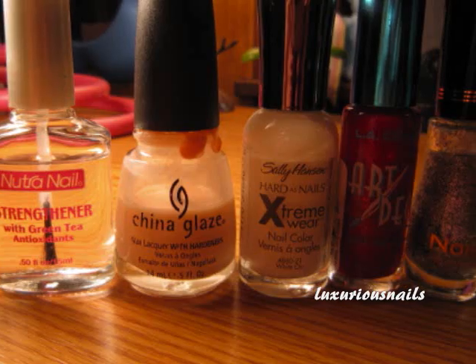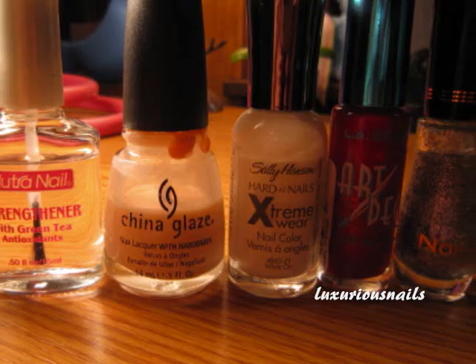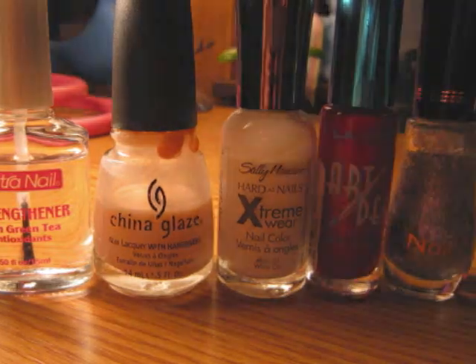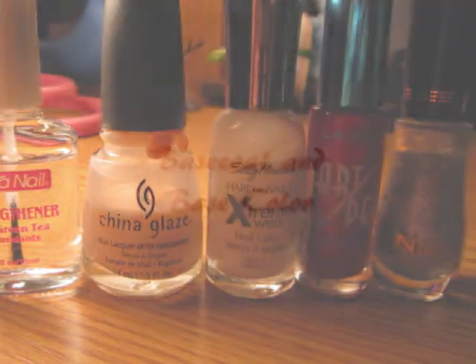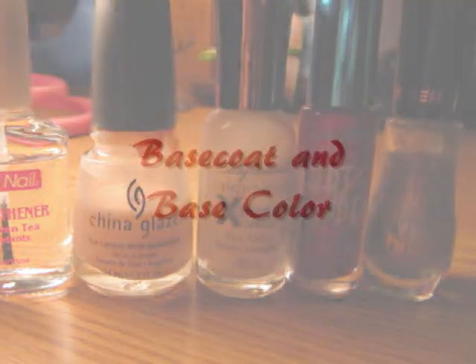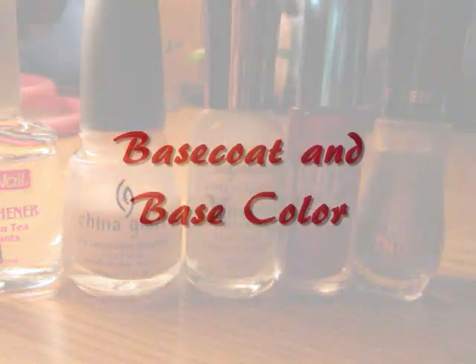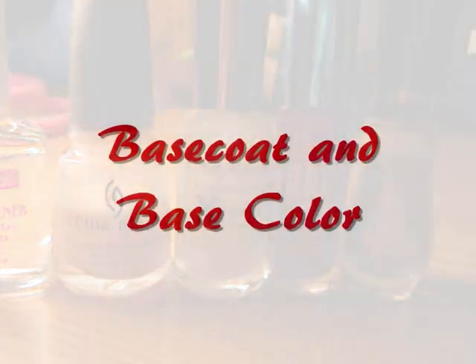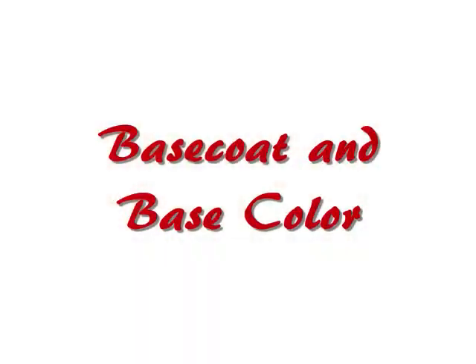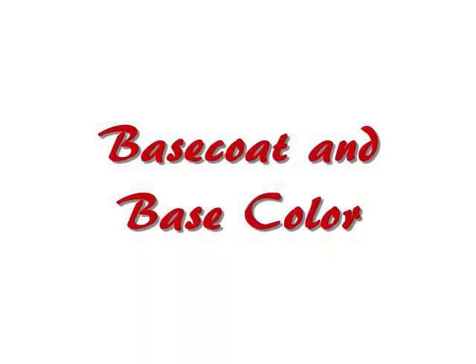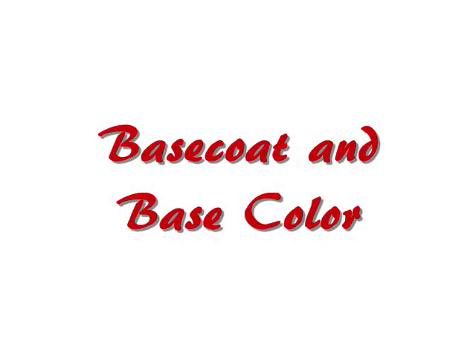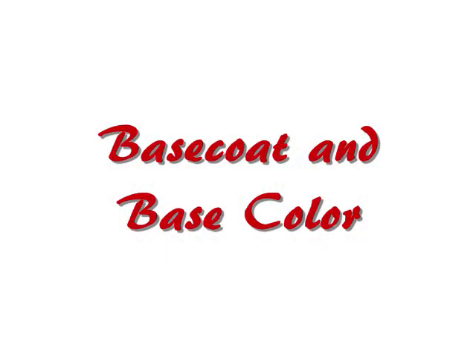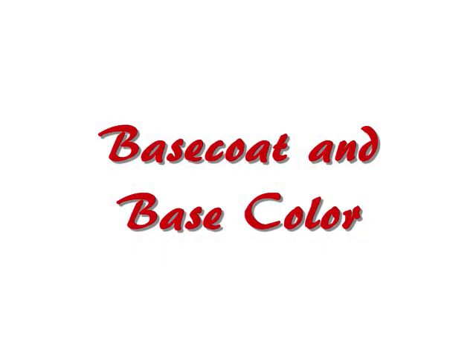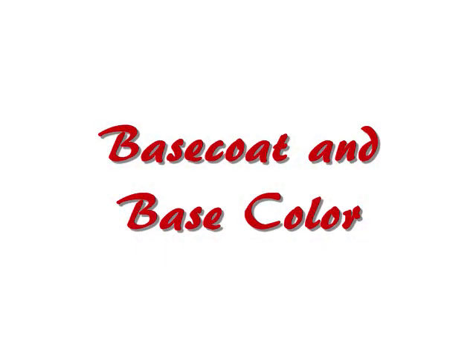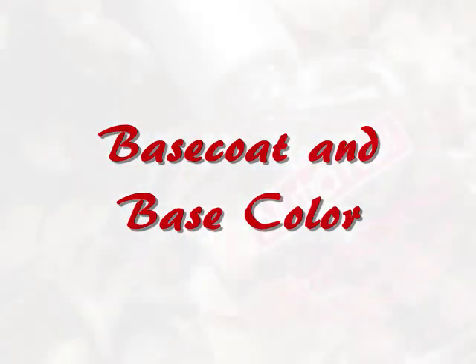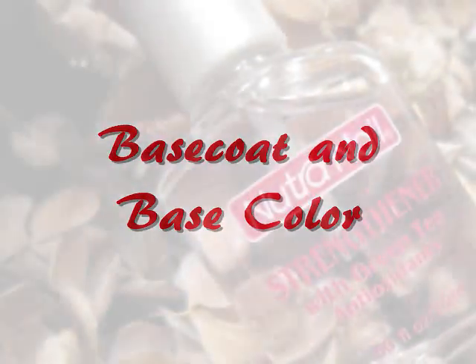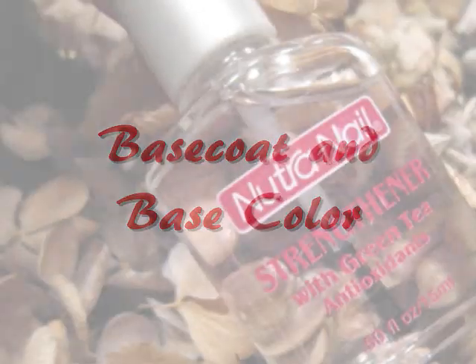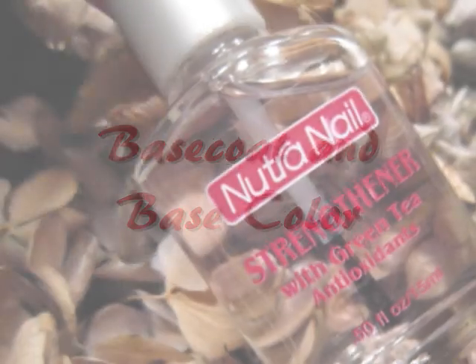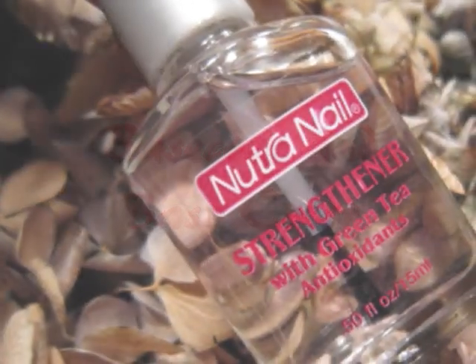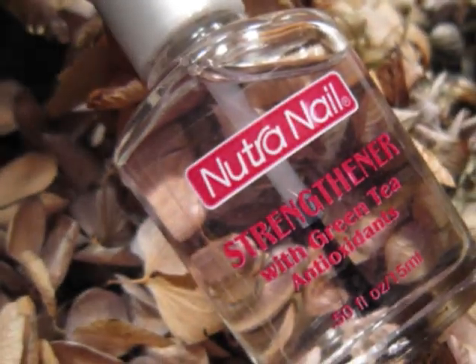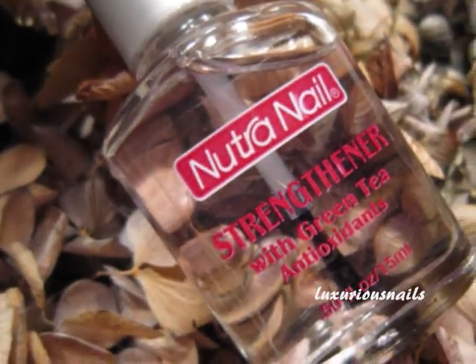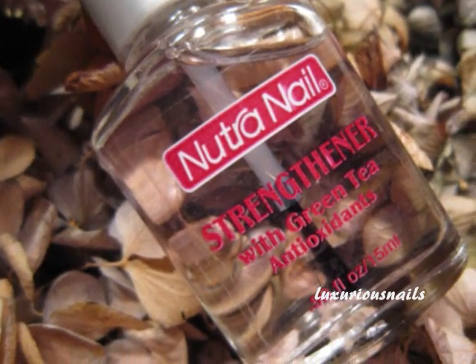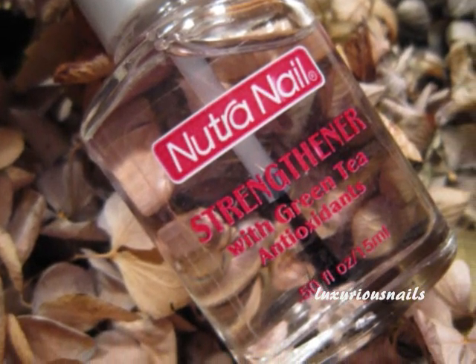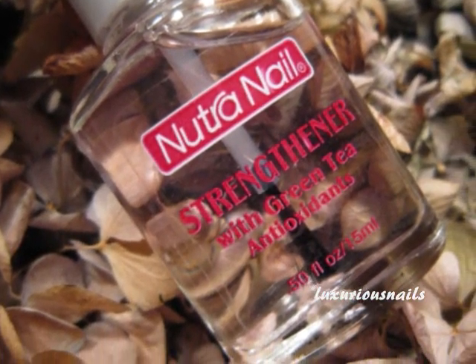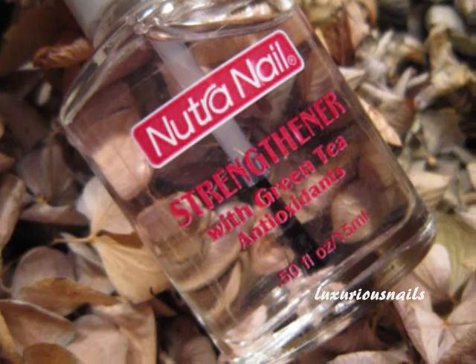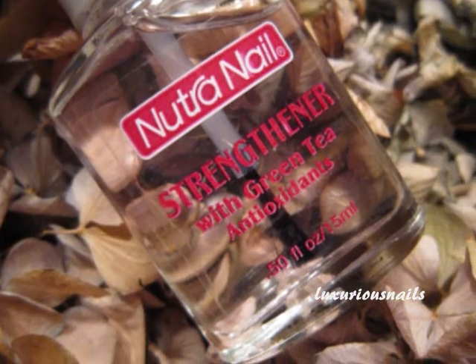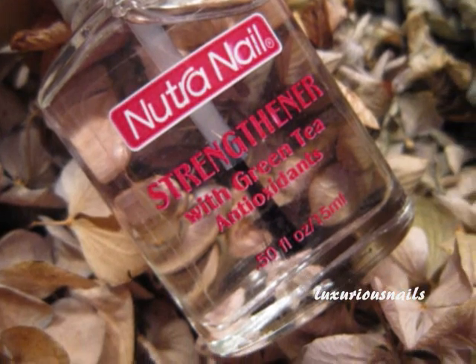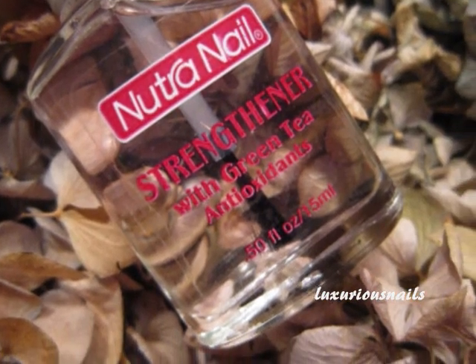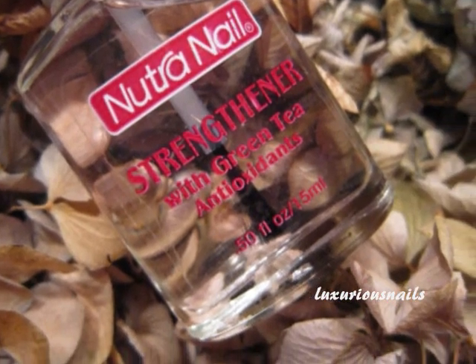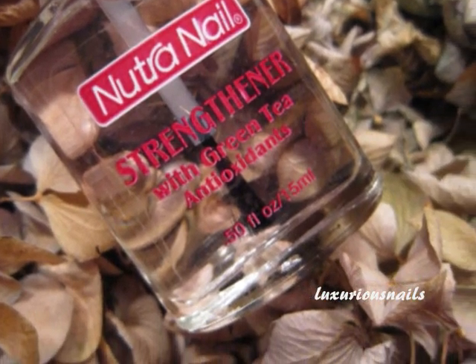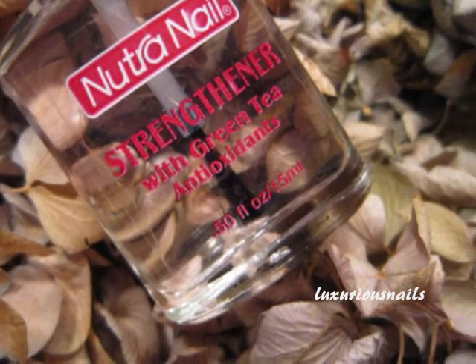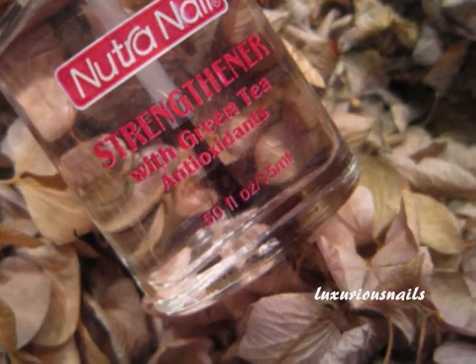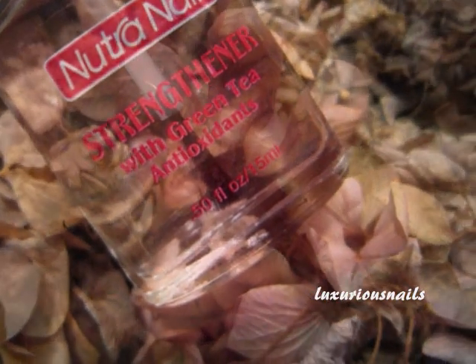First, apply your favorite base coat. When dry, apply your base color. I applied one coat of sheer pink.